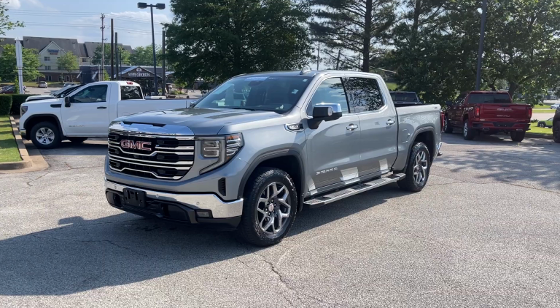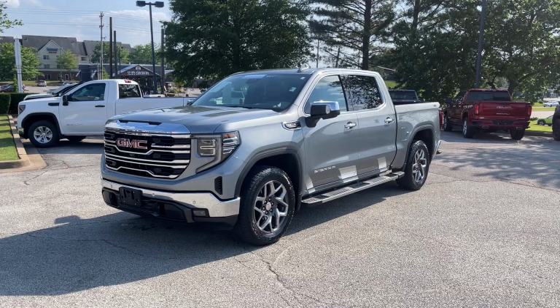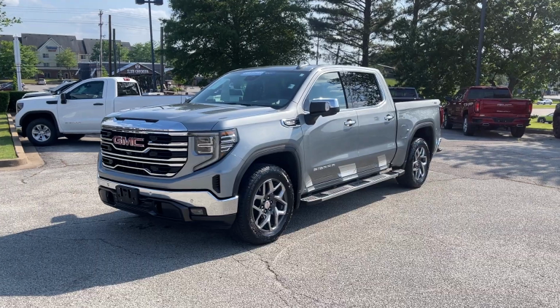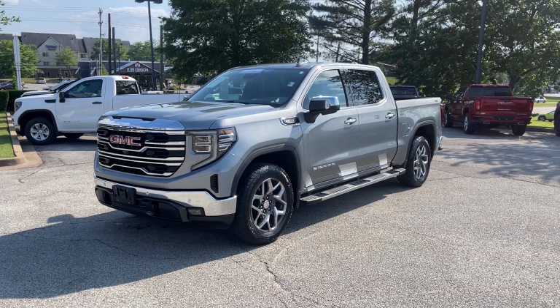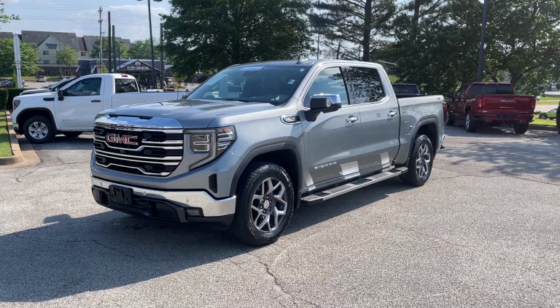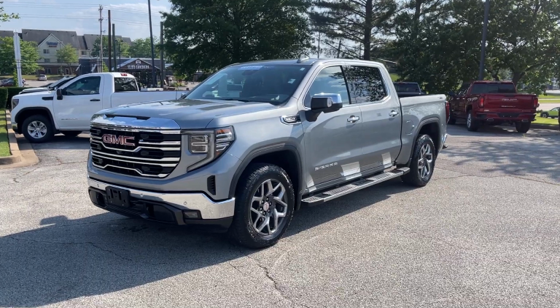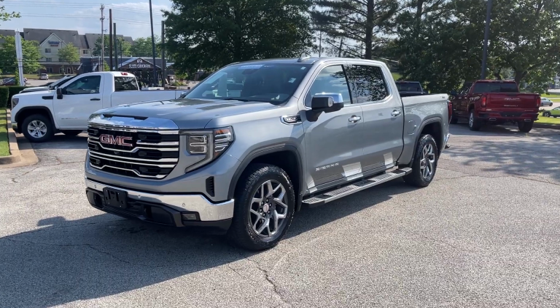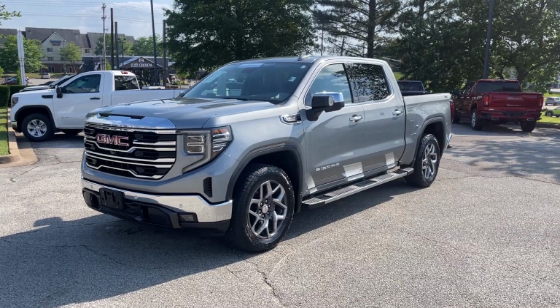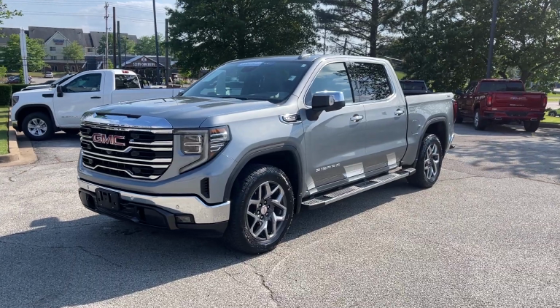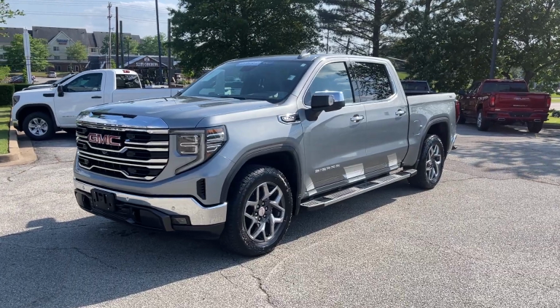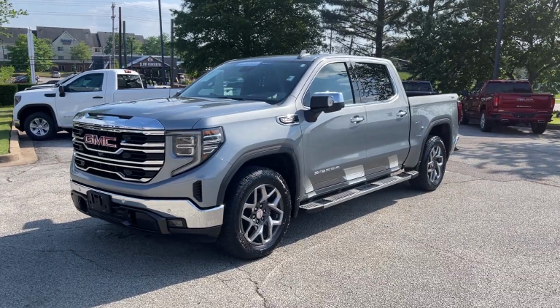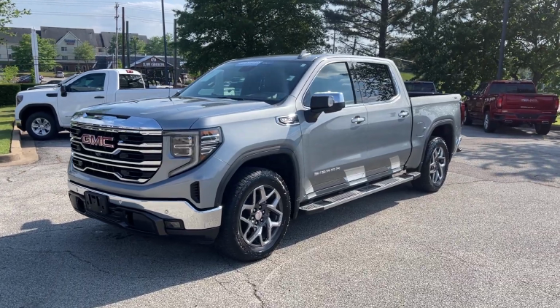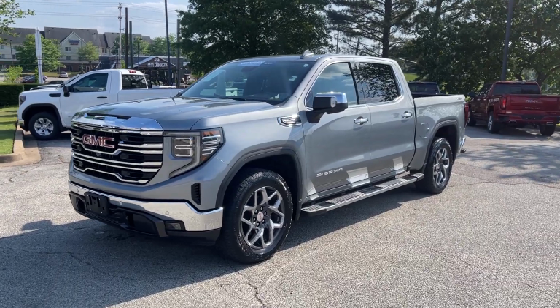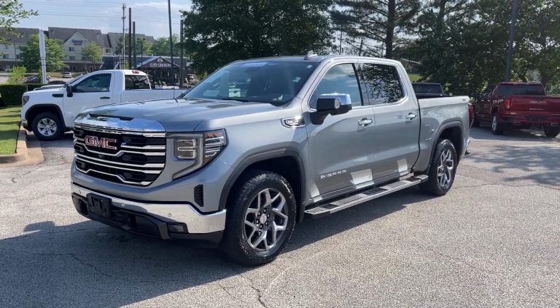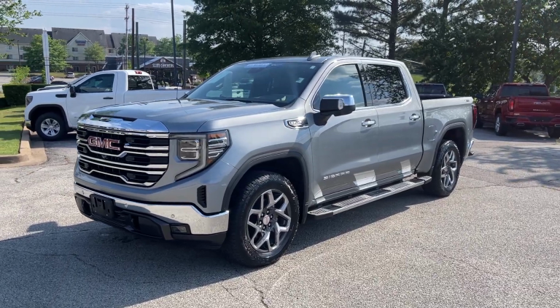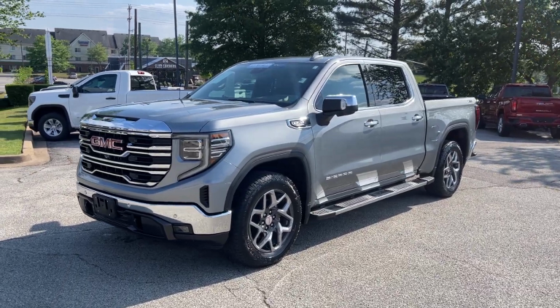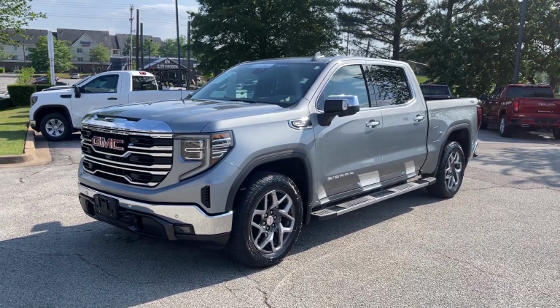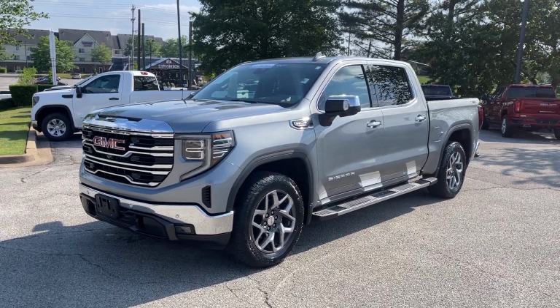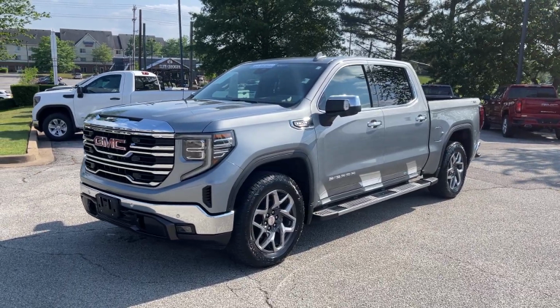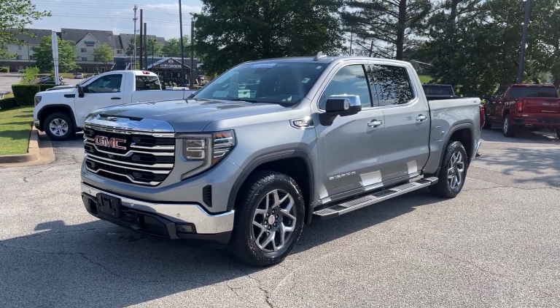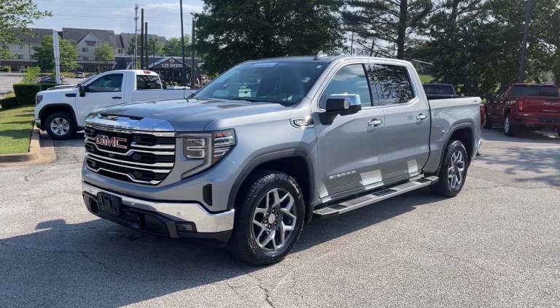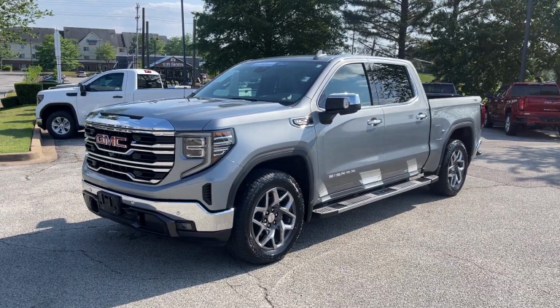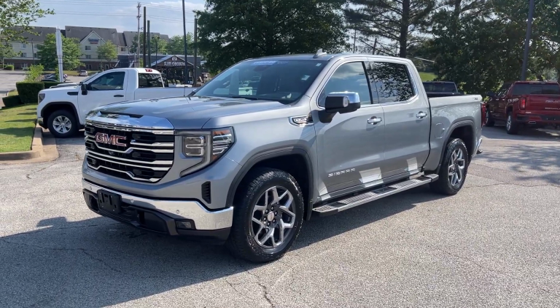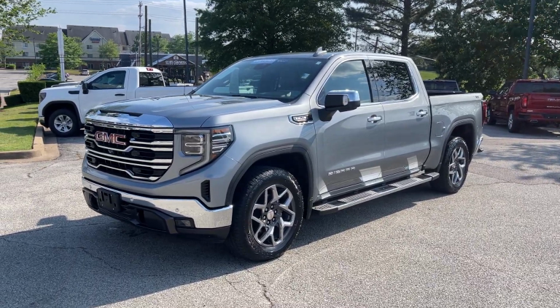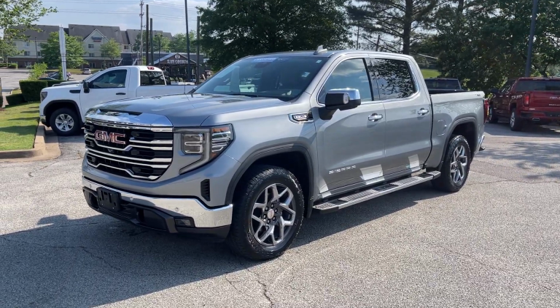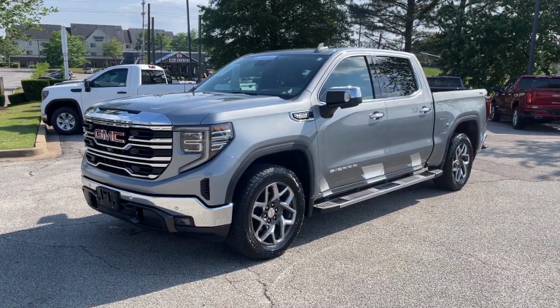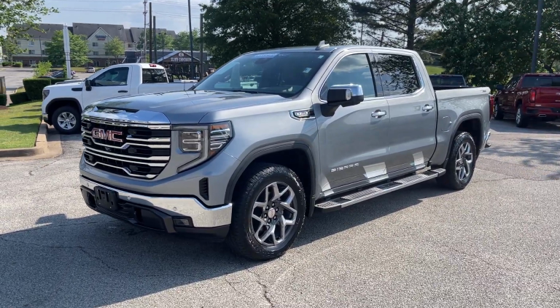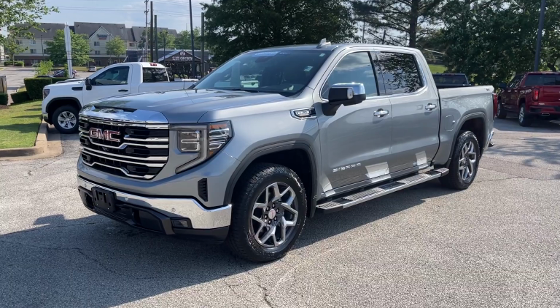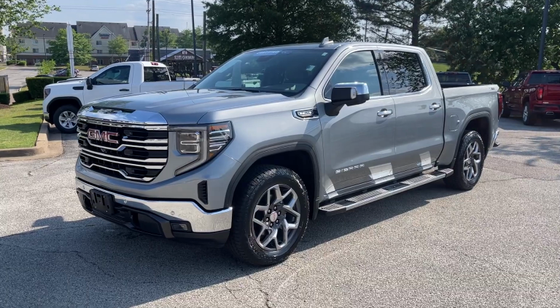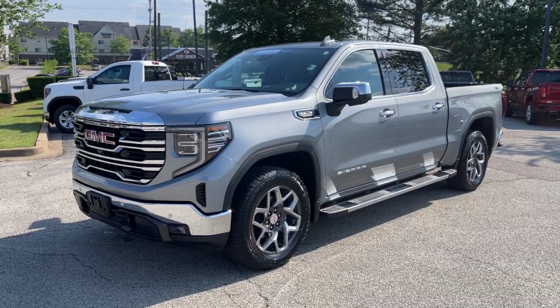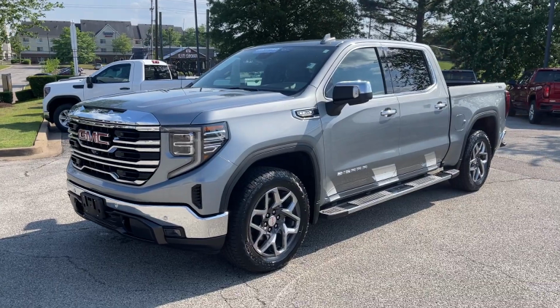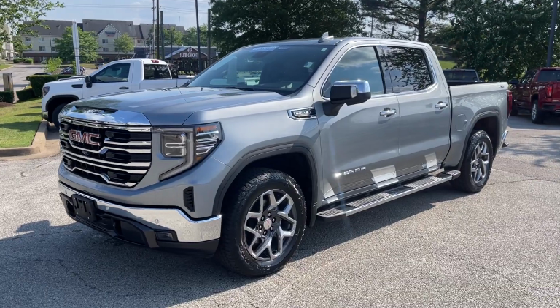Hey friends, Jack Winley, one of the sales managers here at Sunrise beautiful GMC at Wolfchase. Check this out.